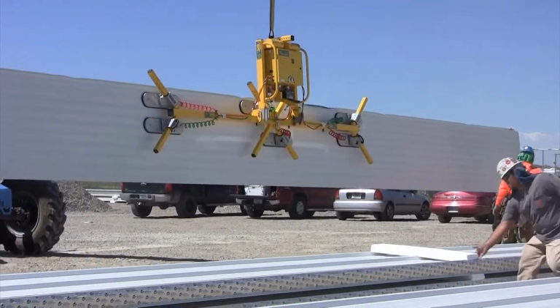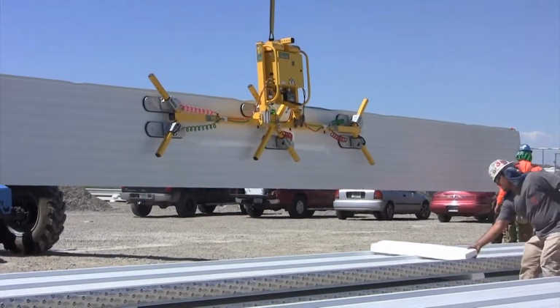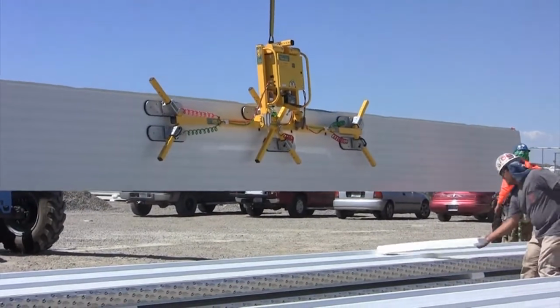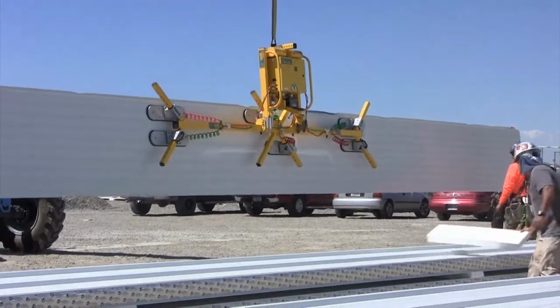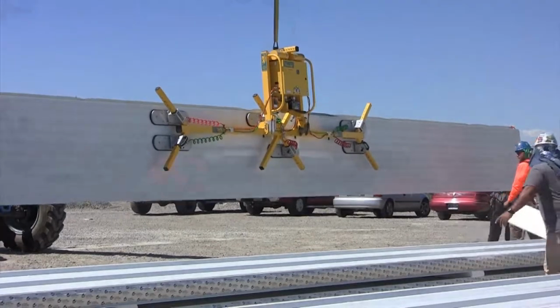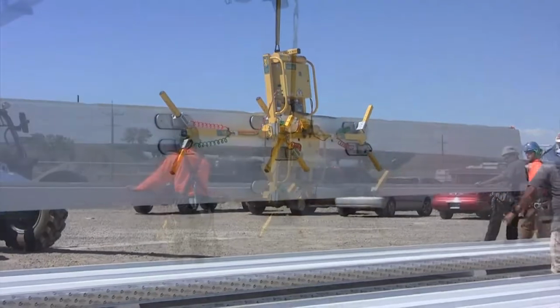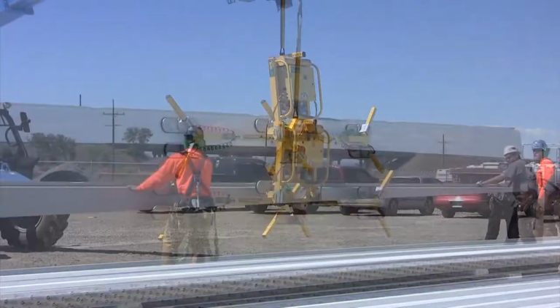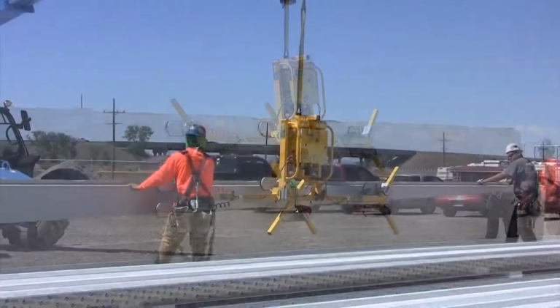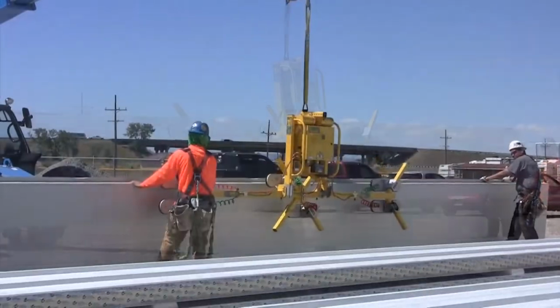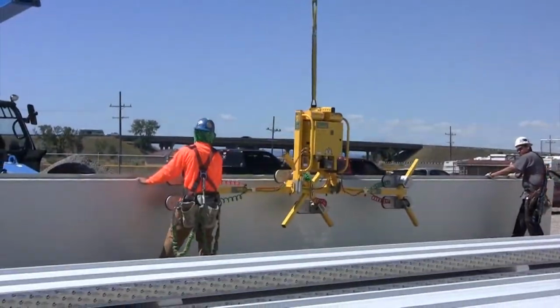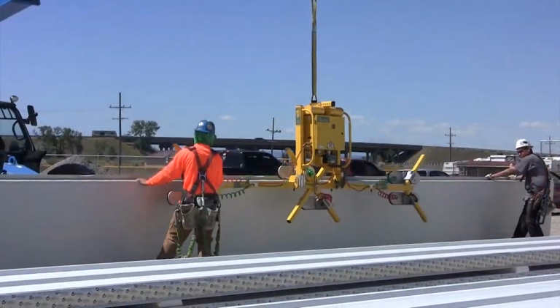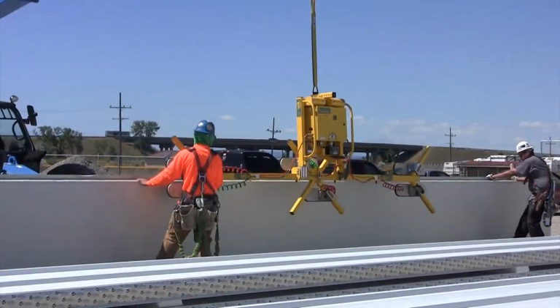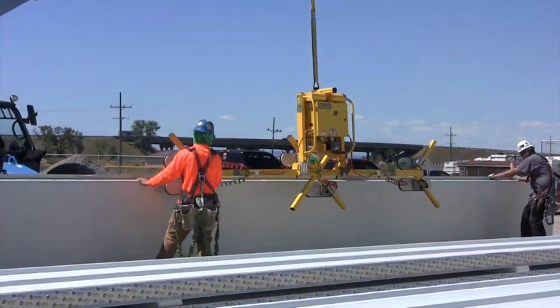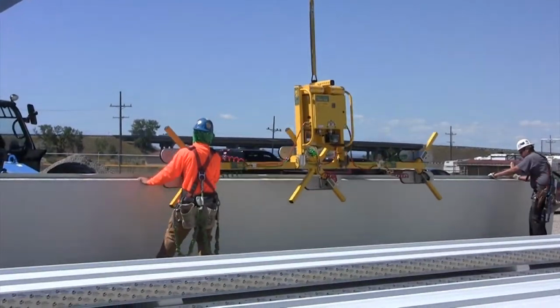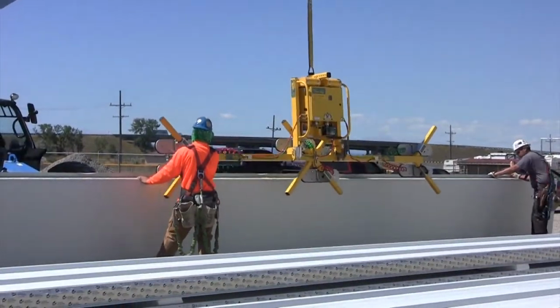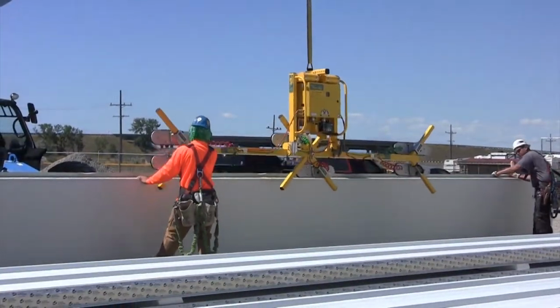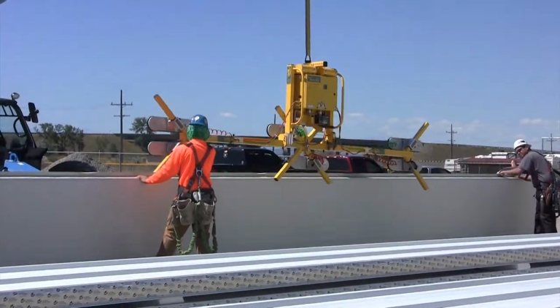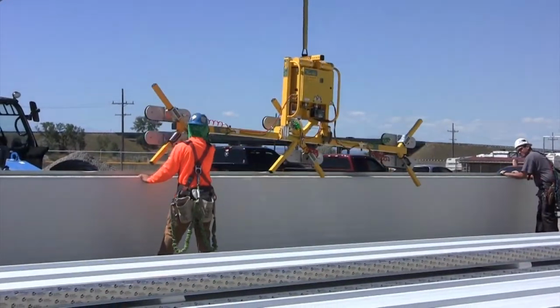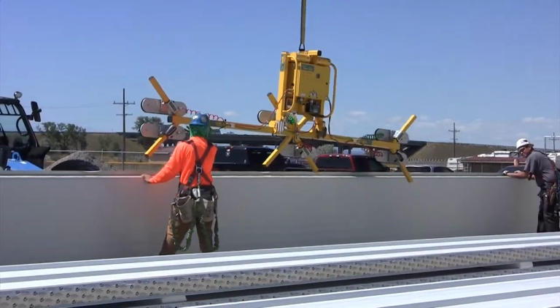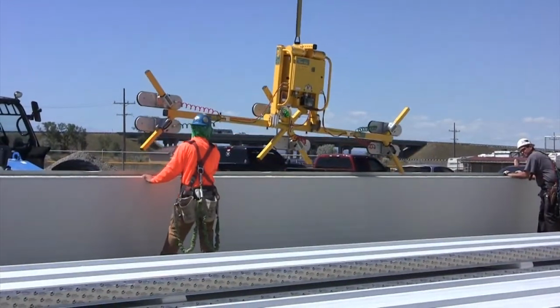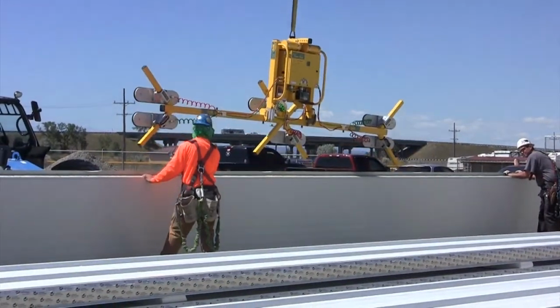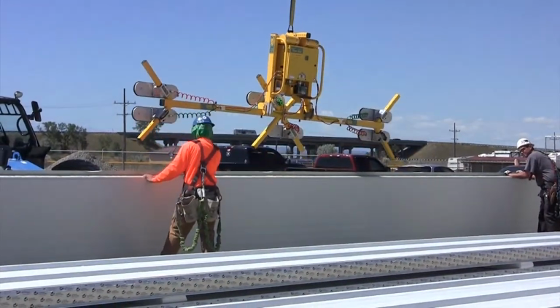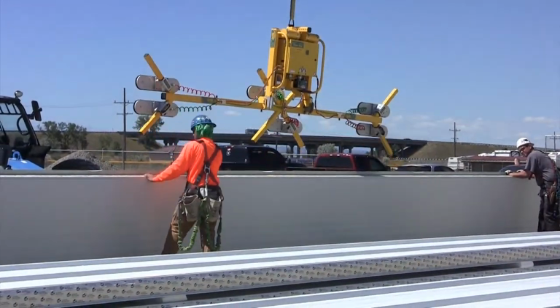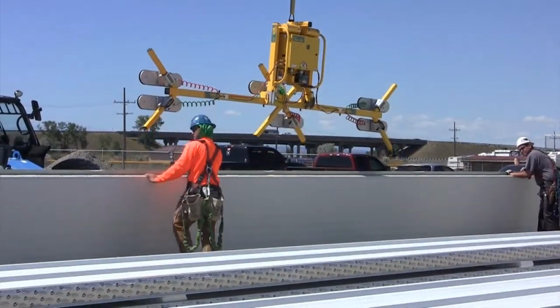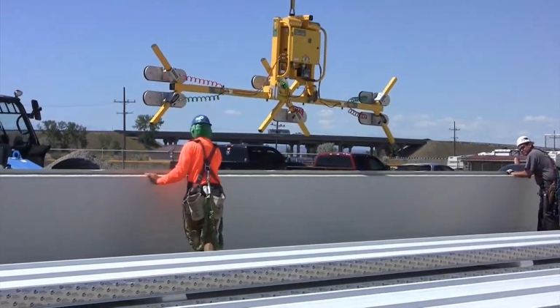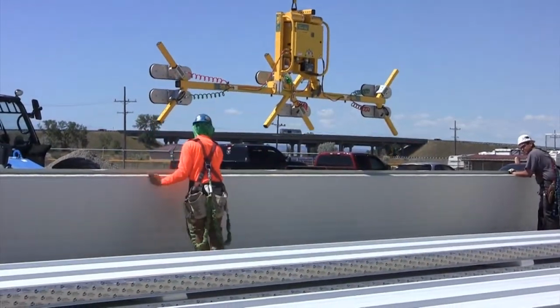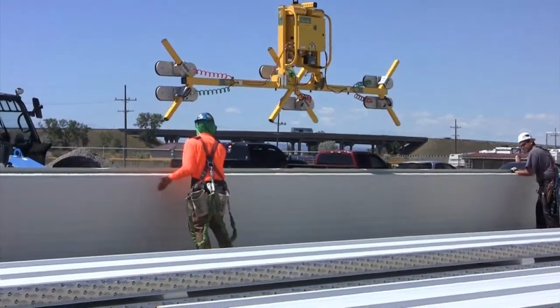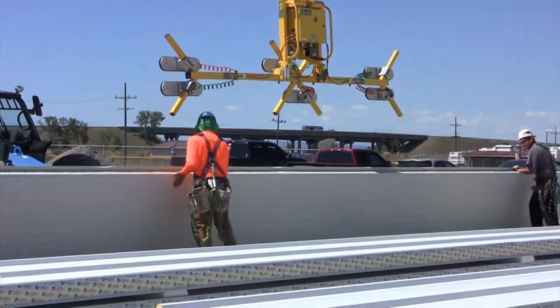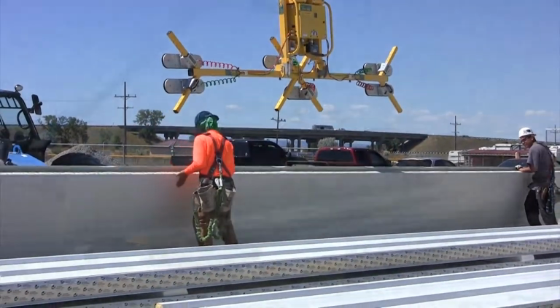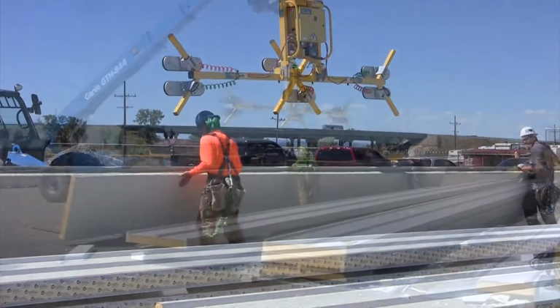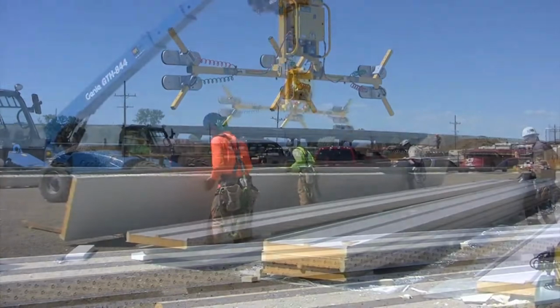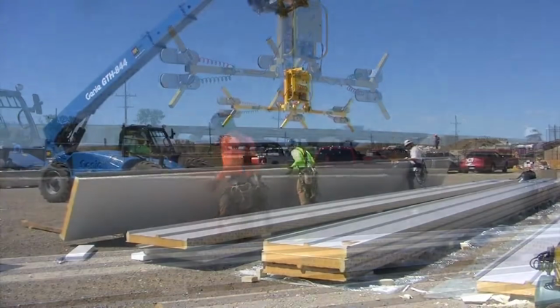Then we could just slowly lower it down with the forklift and set them right down. It was completely smooth and it worked great for flipping them over.